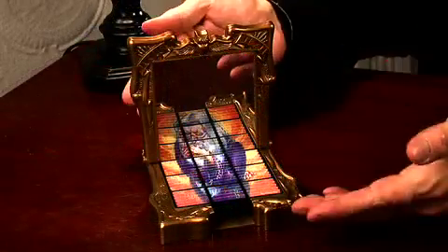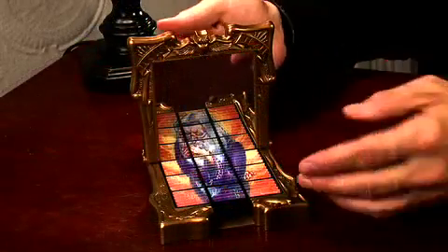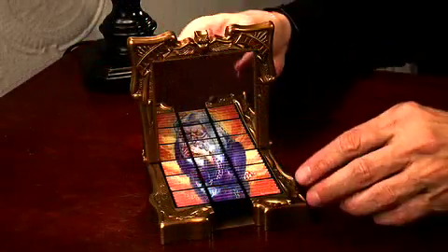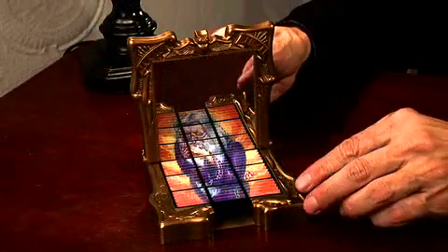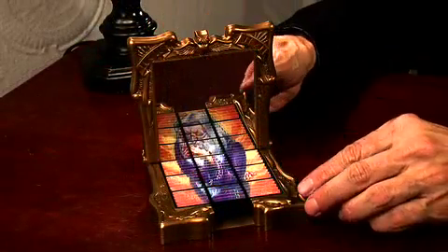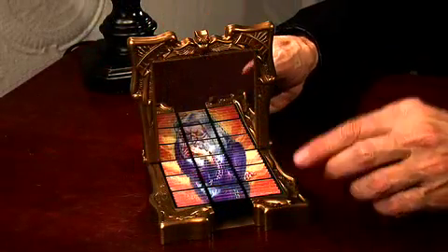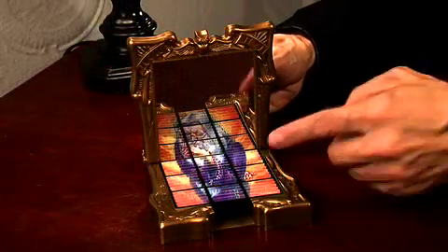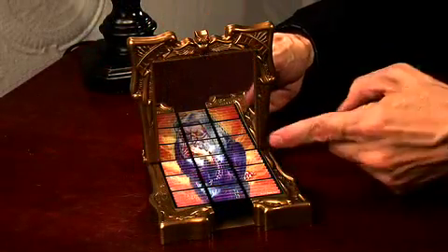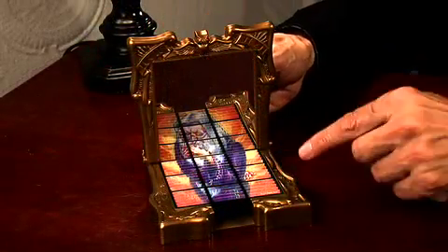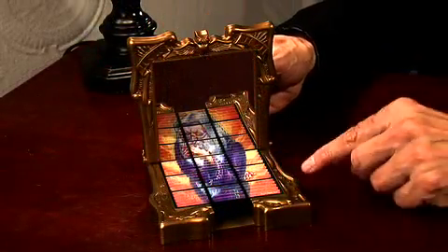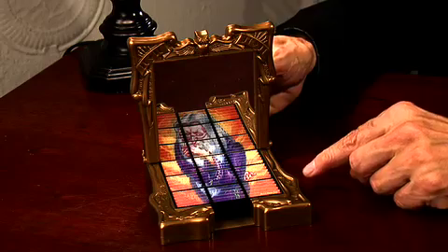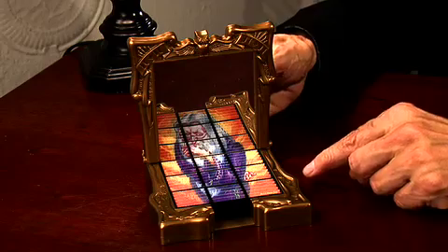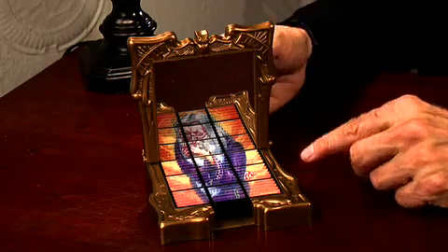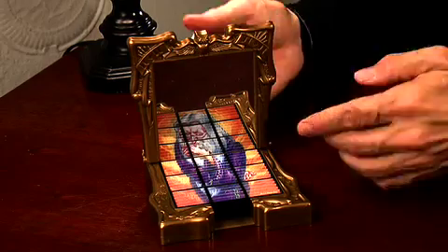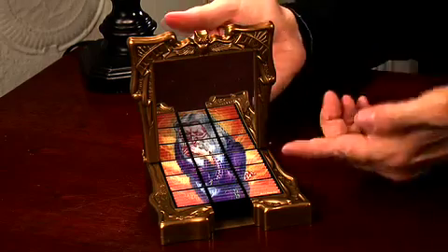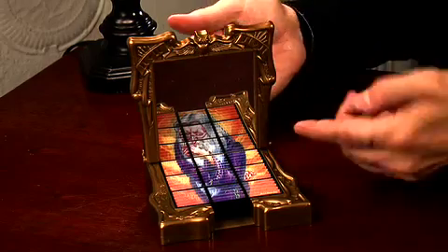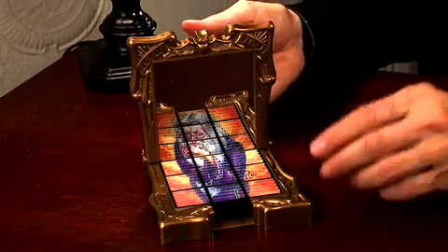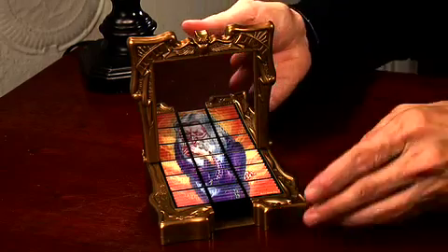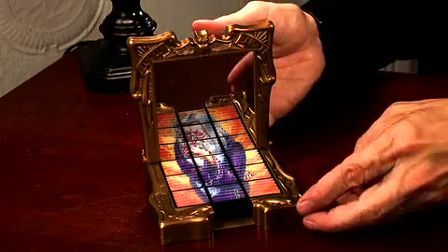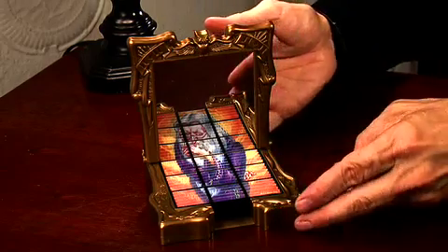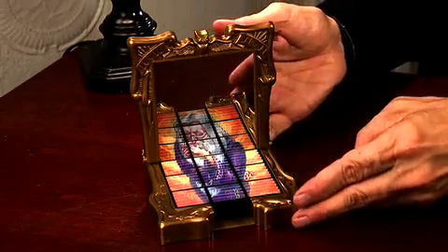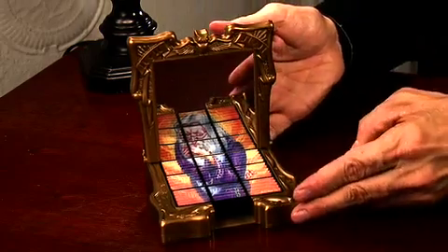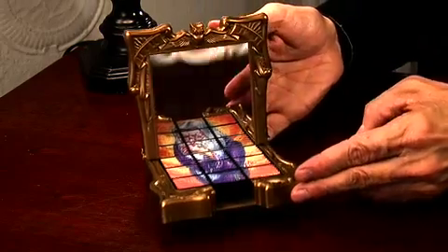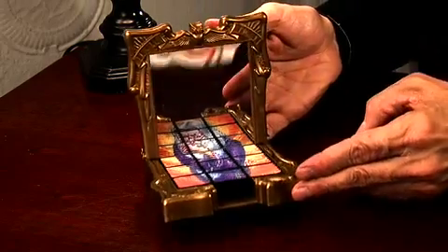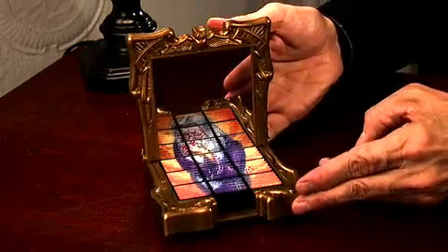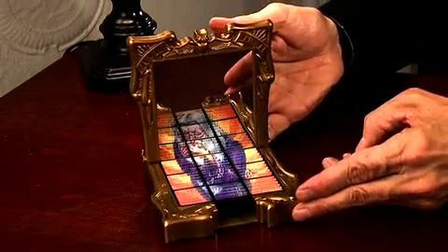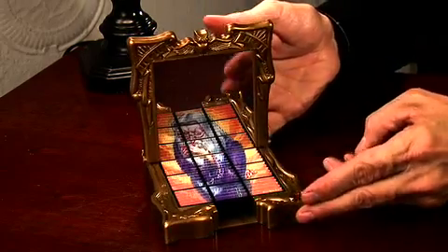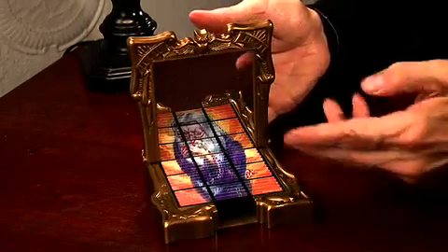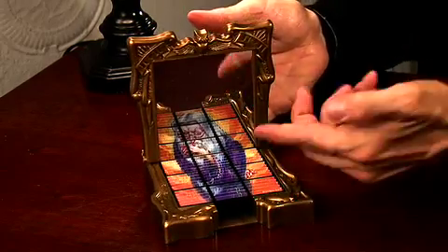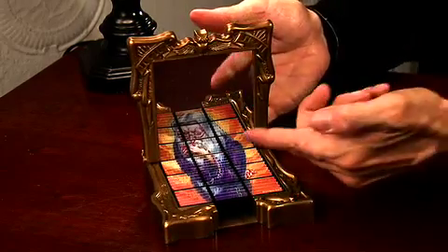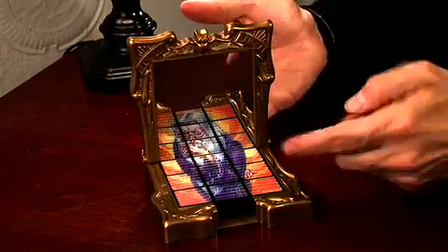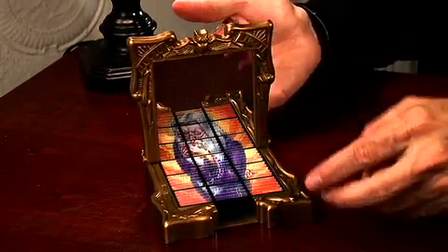Here is the other side of the puzzle — the picture of Dumbledore from the Harry Potter movie.